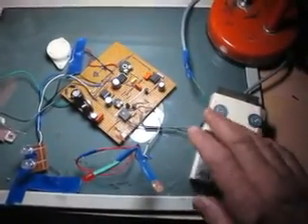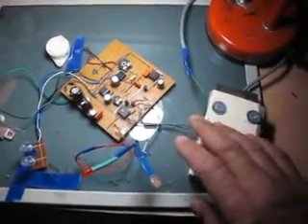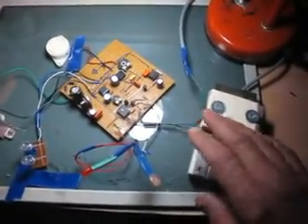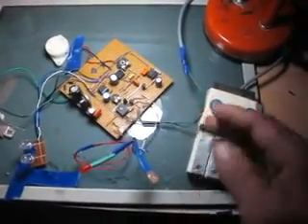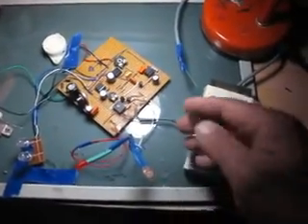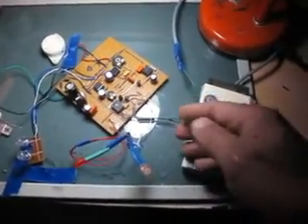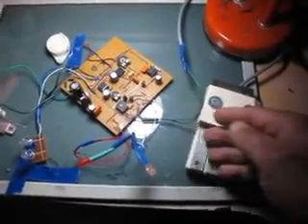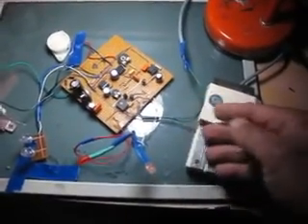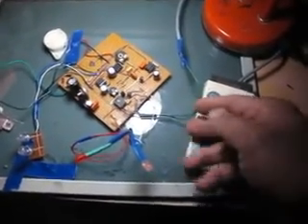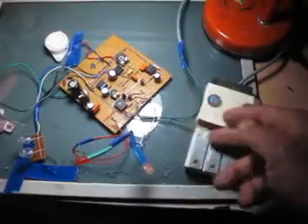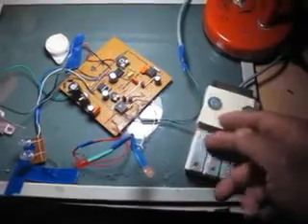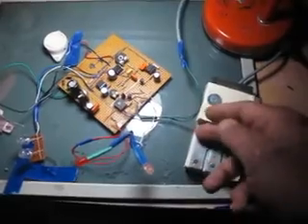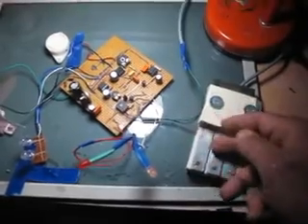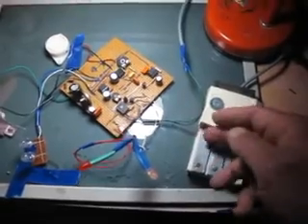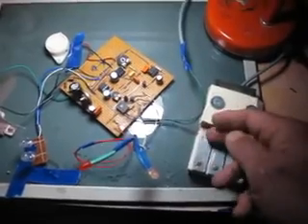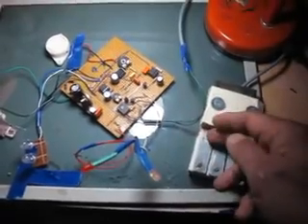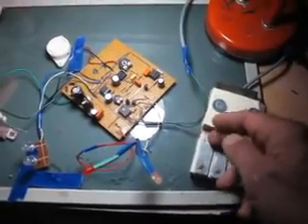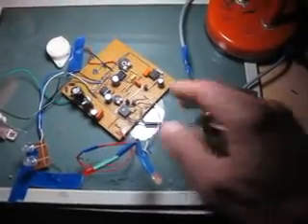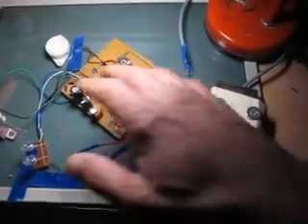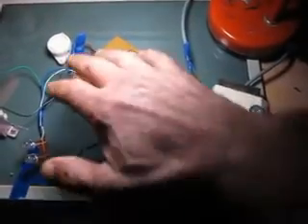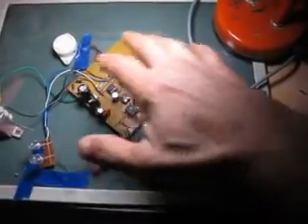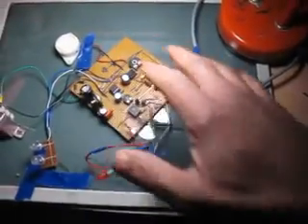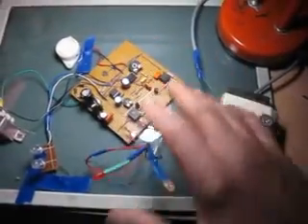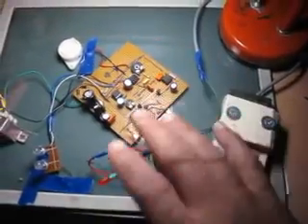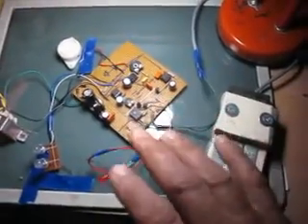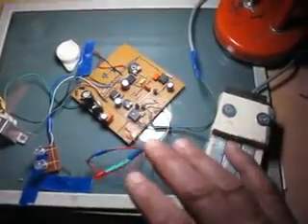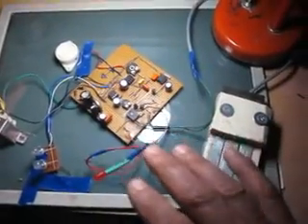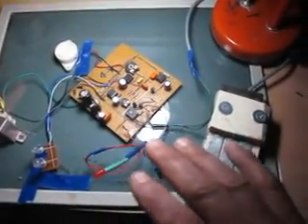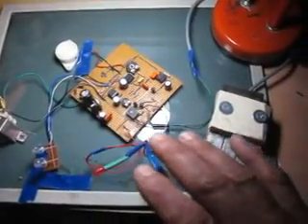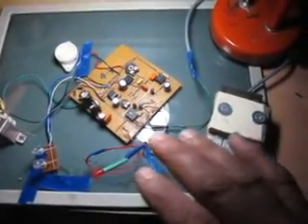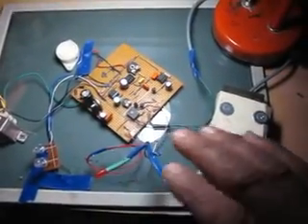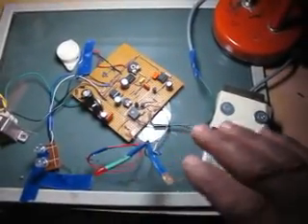Quand il y a présence d'eau, et quand il n'y a plus d'eau entre les deux morceaux, tout le système va s'arrêter.